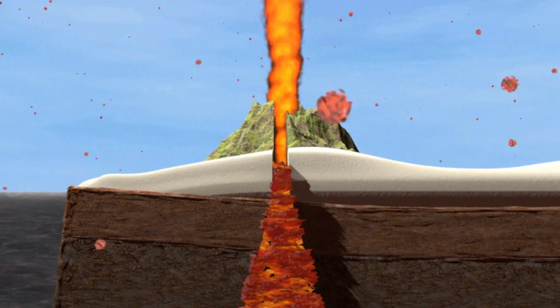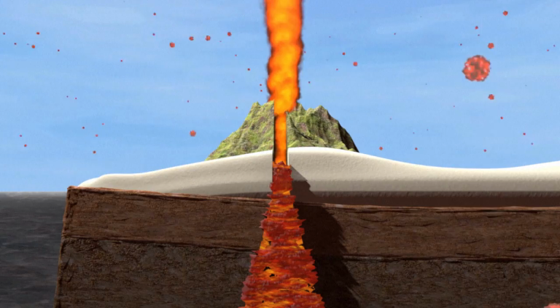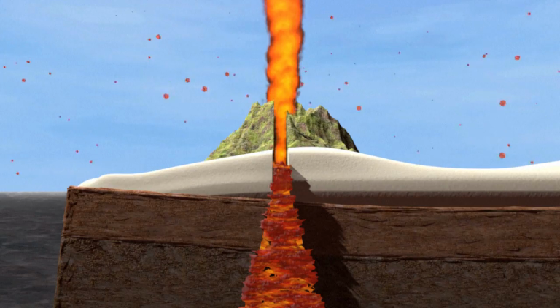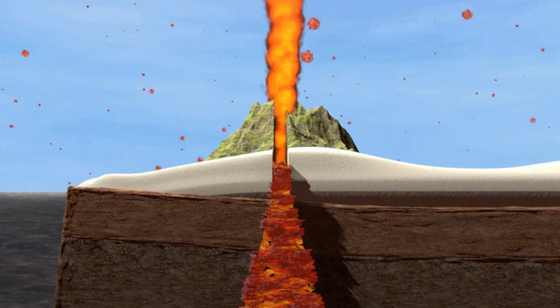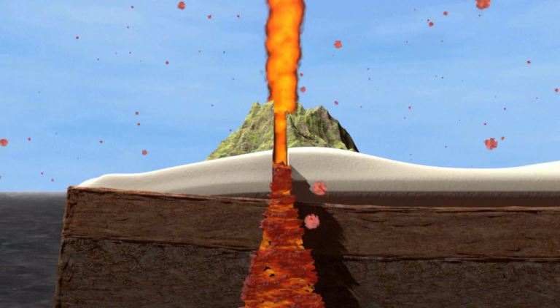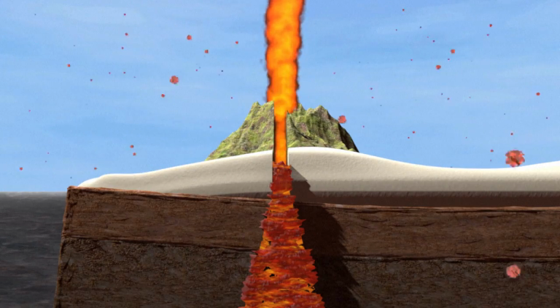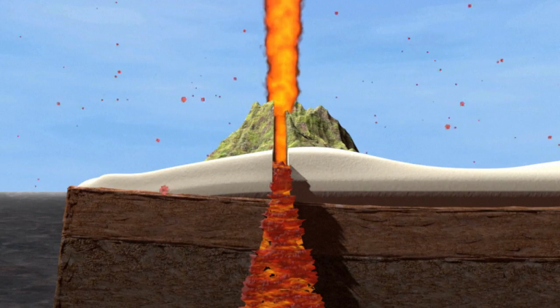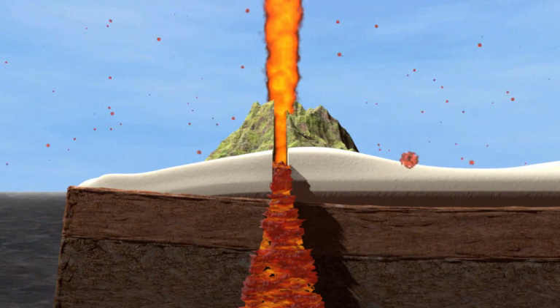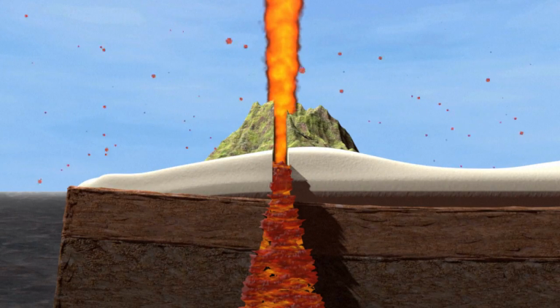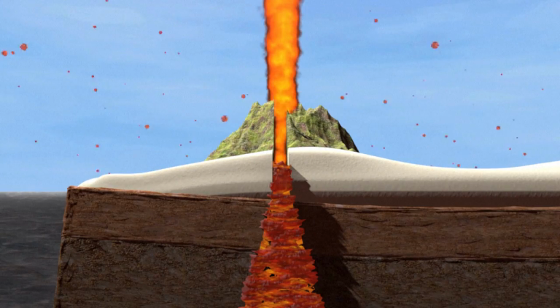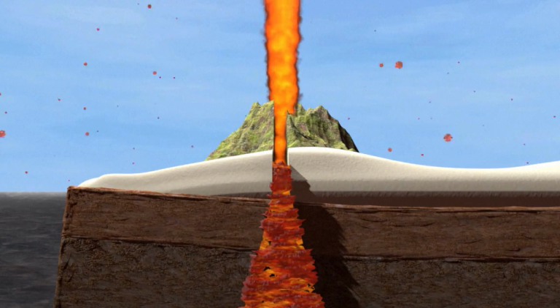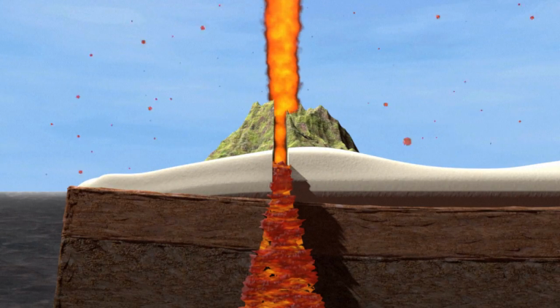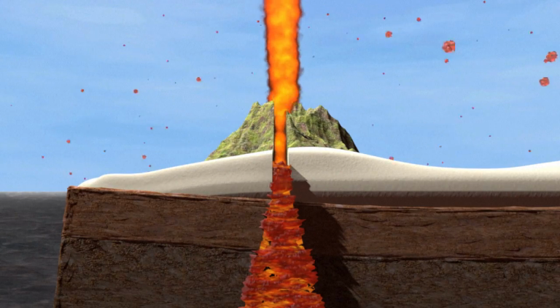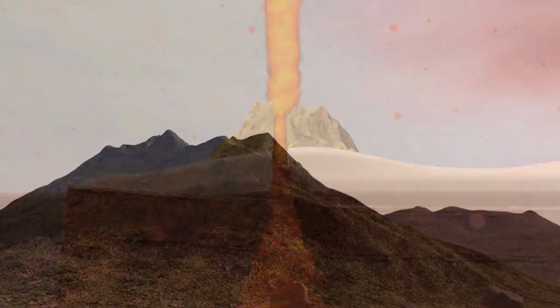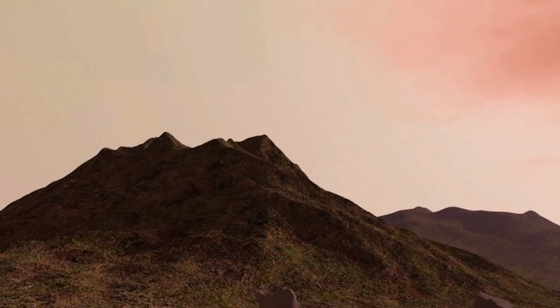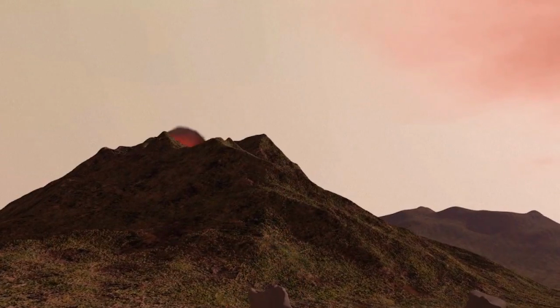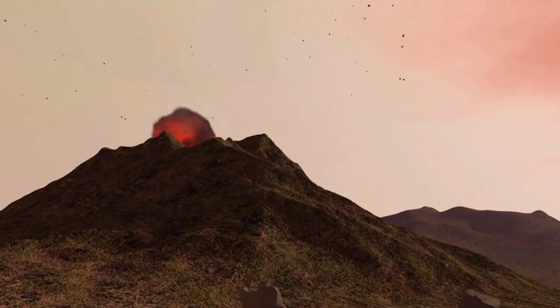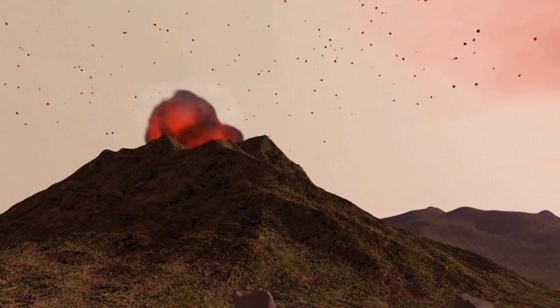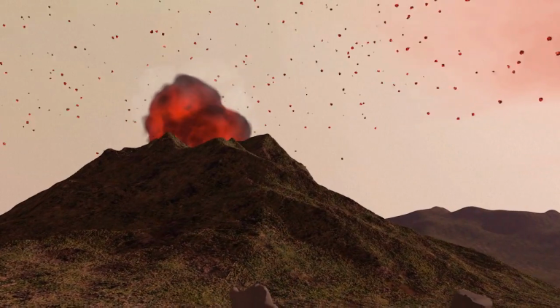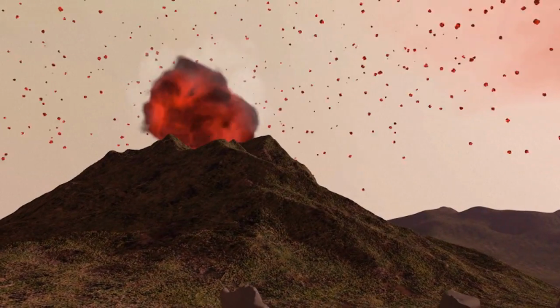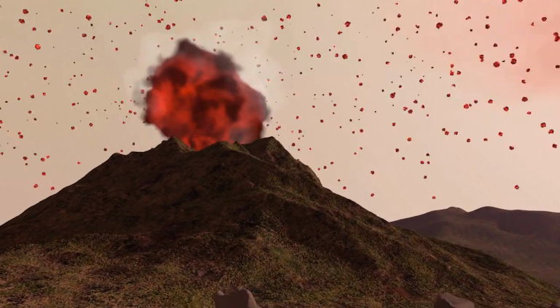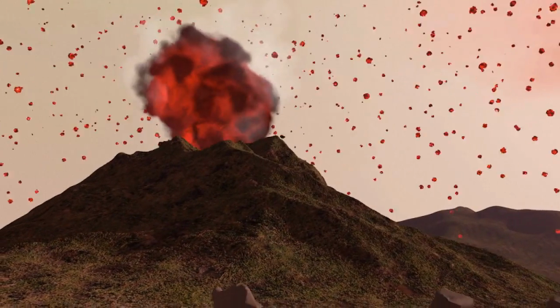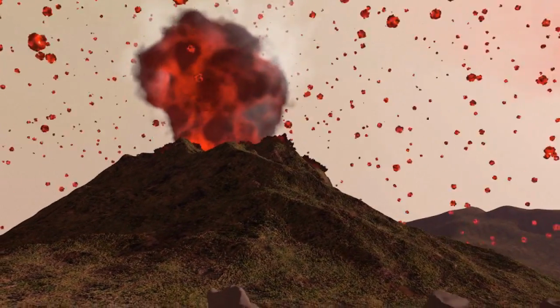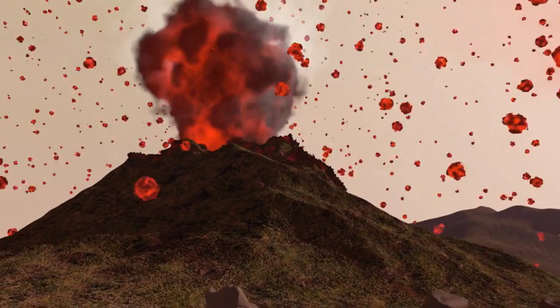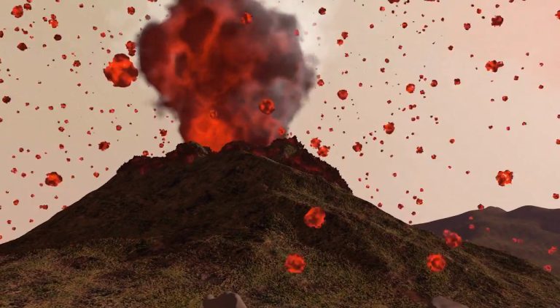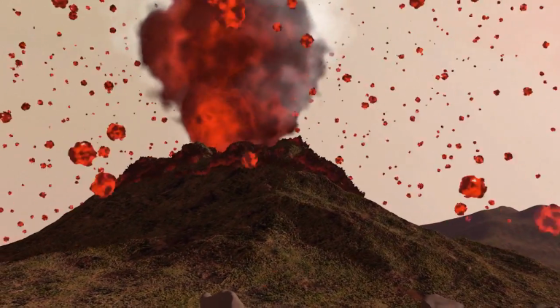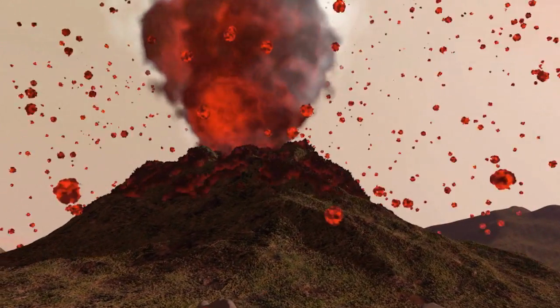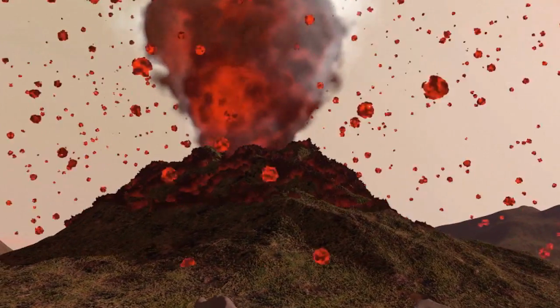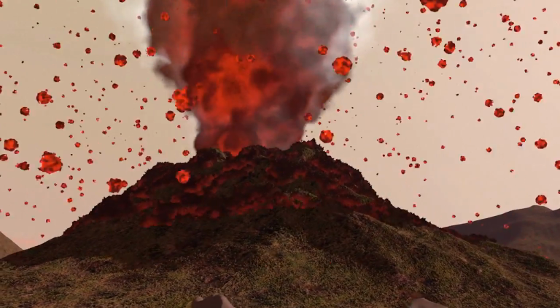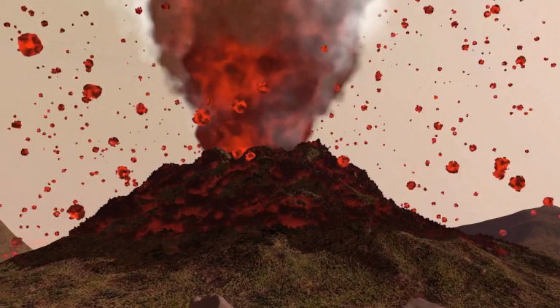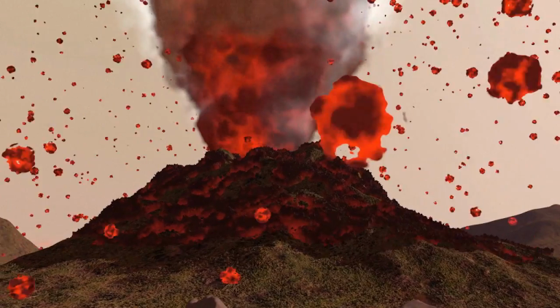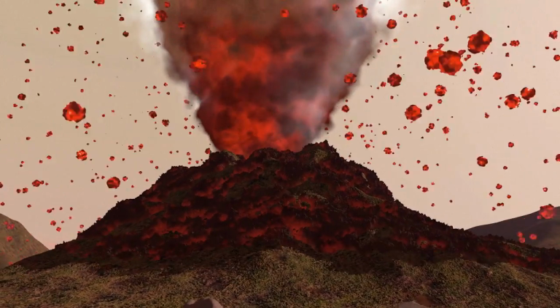Molten rock, debris, and gases from the Earth's interior are also emitted, either from the main crater or from secondary vents.